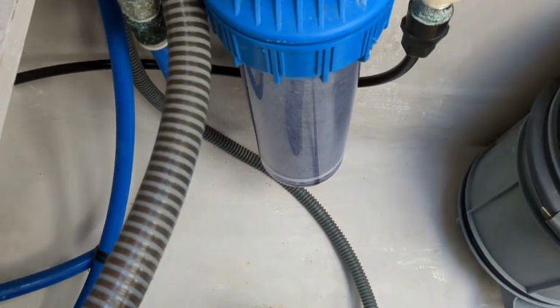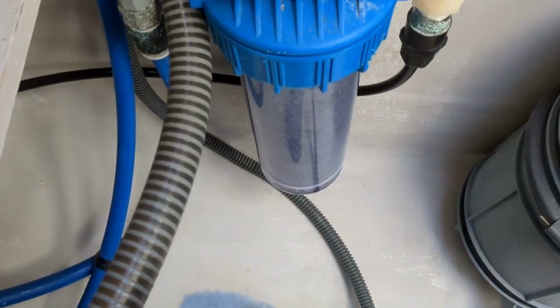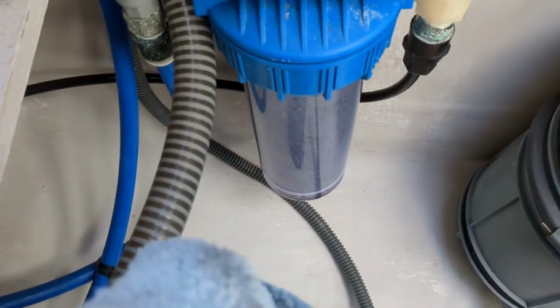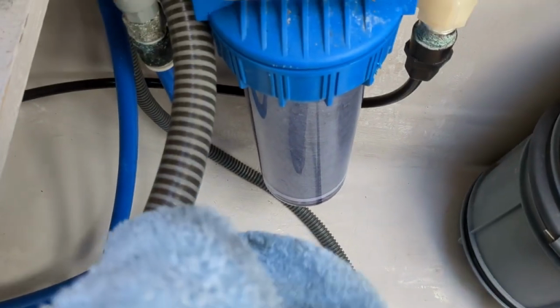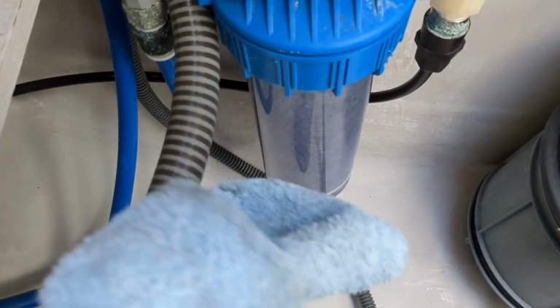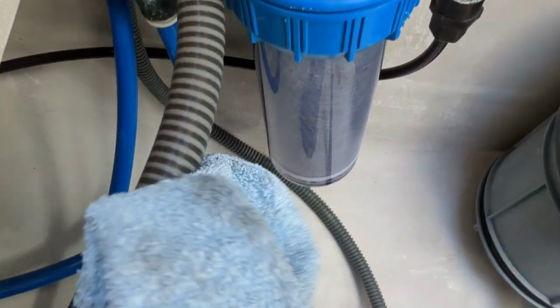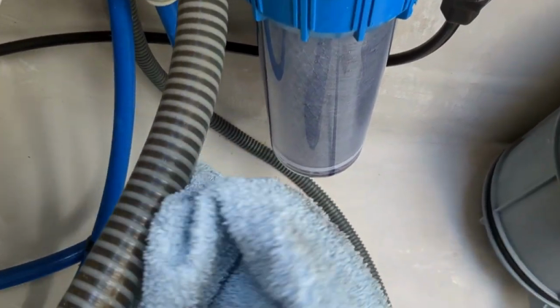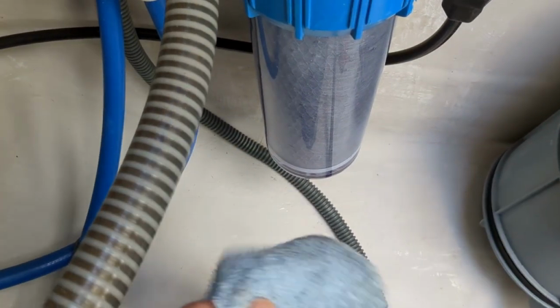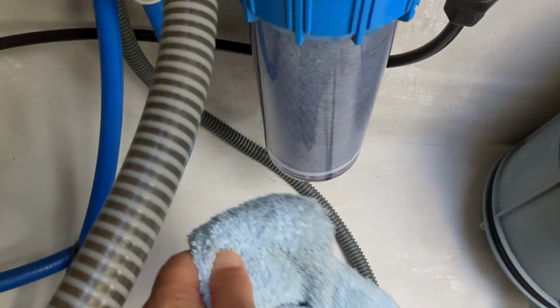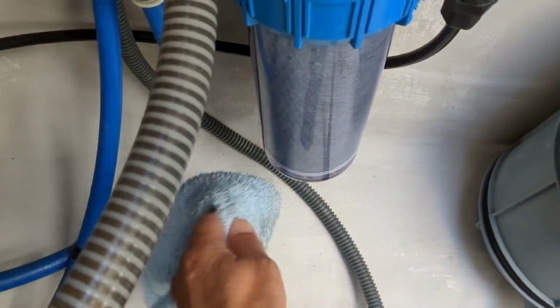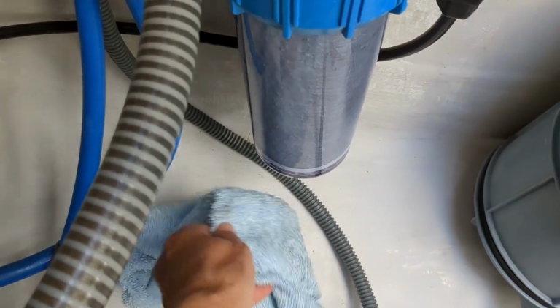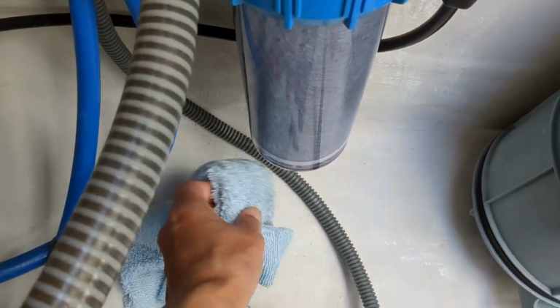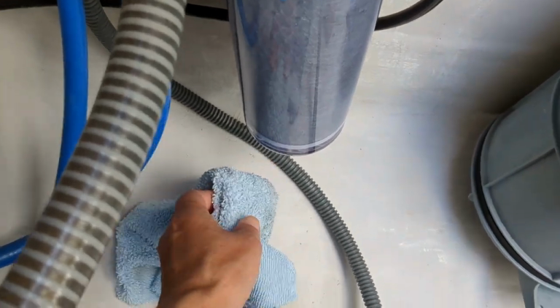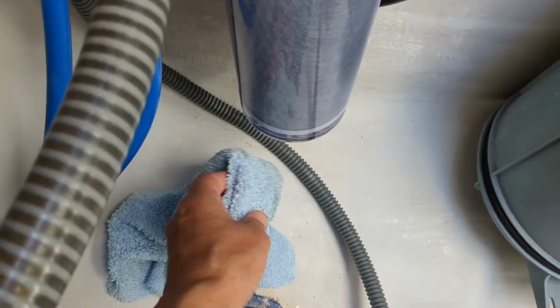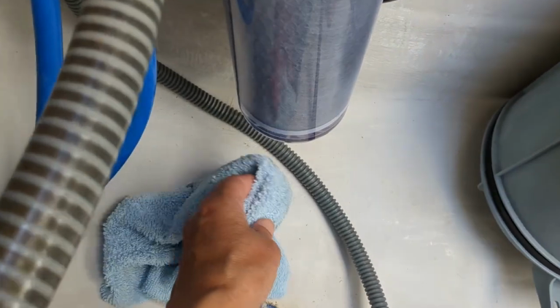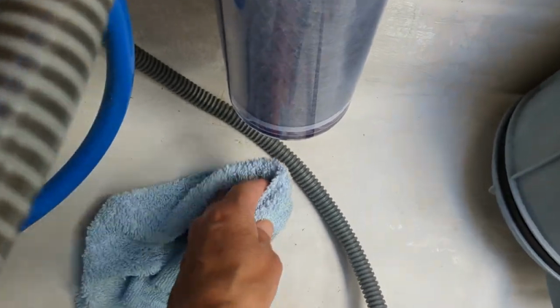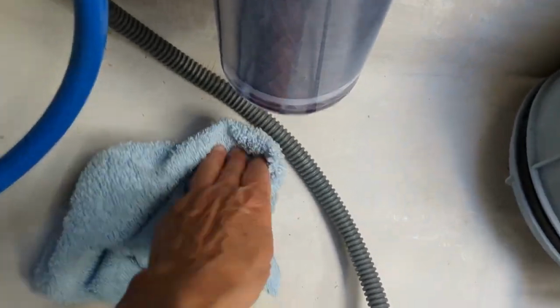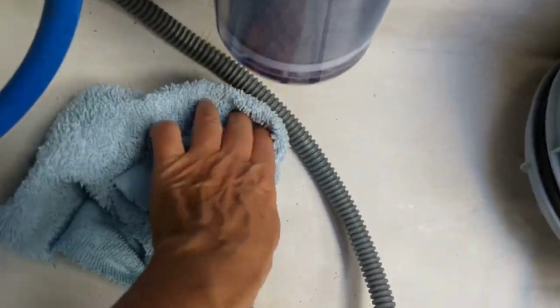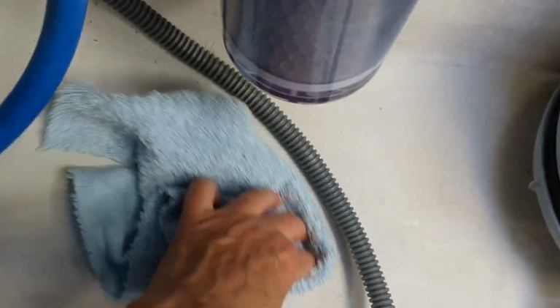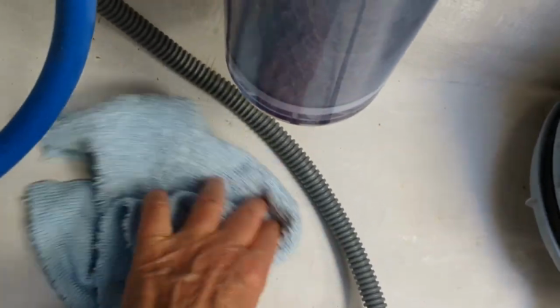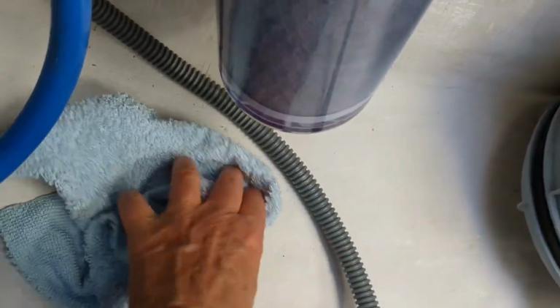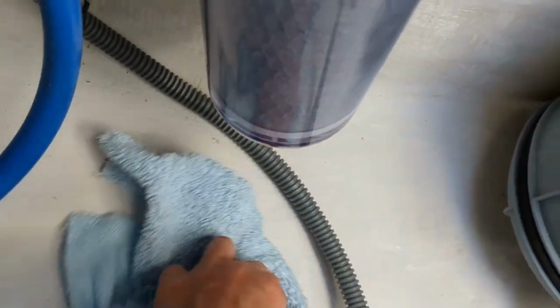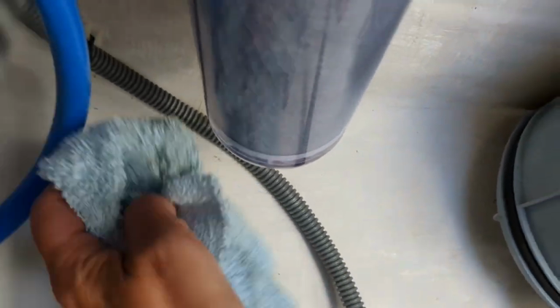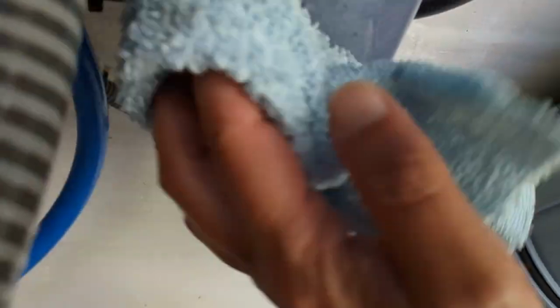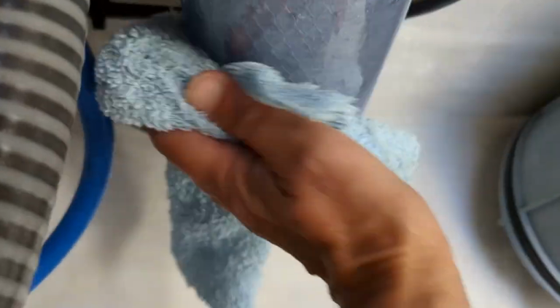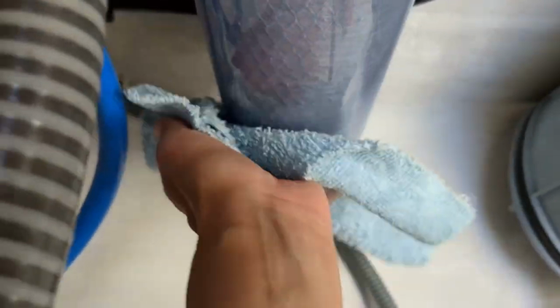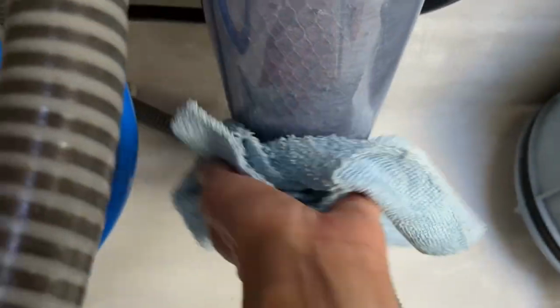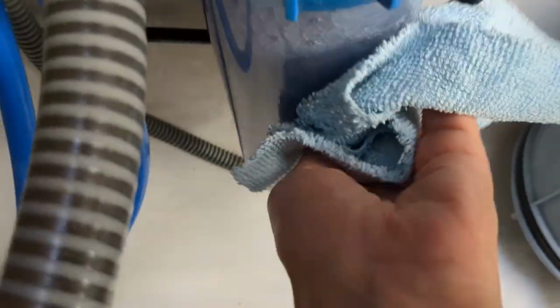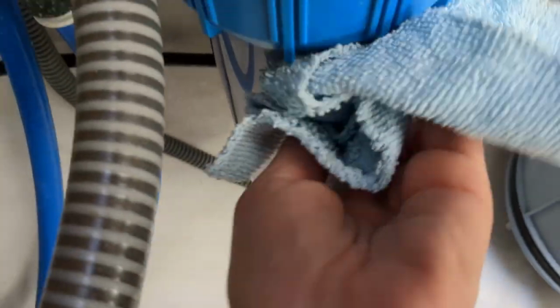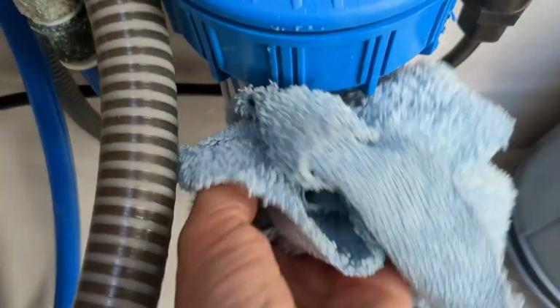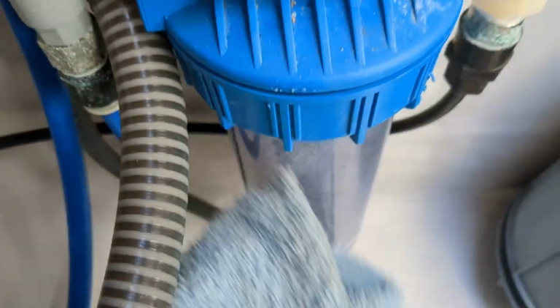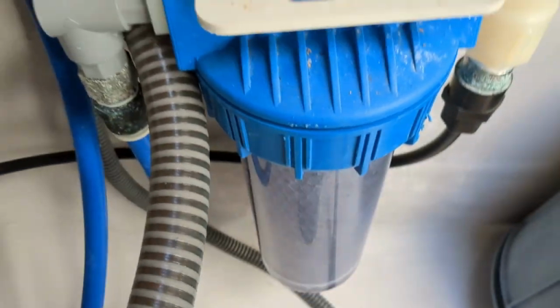This is a perfect time to wipe up any of the spills that you might have had on your system.